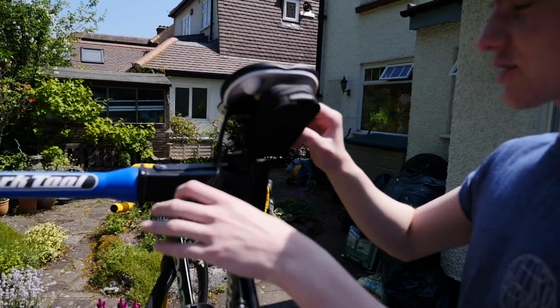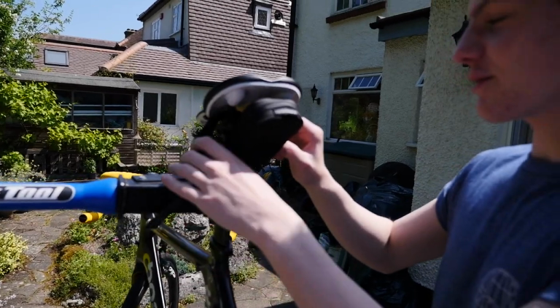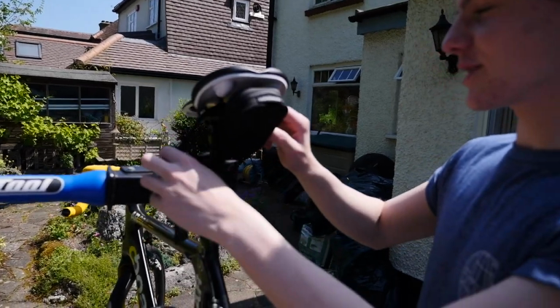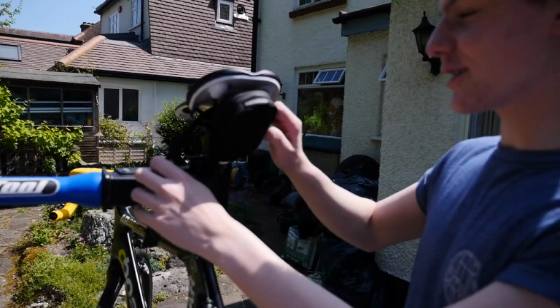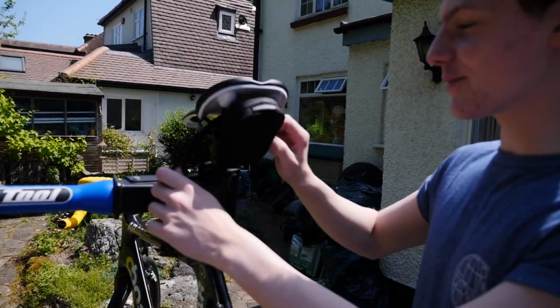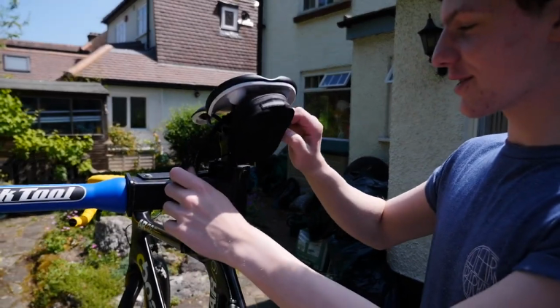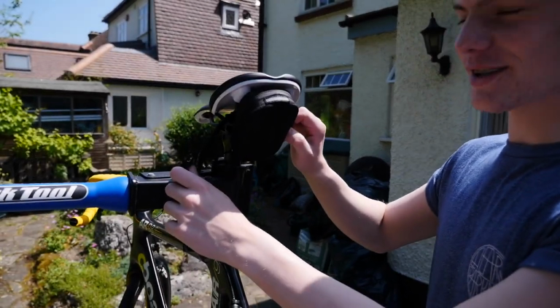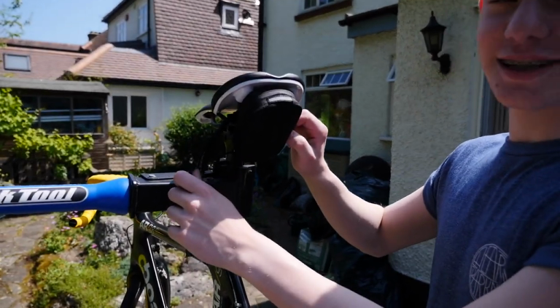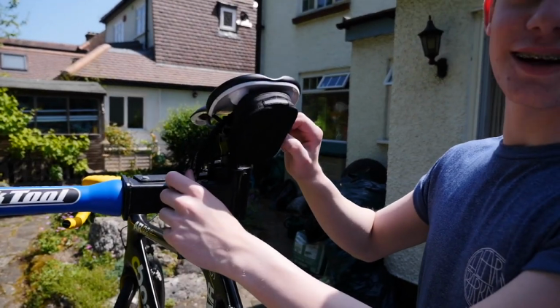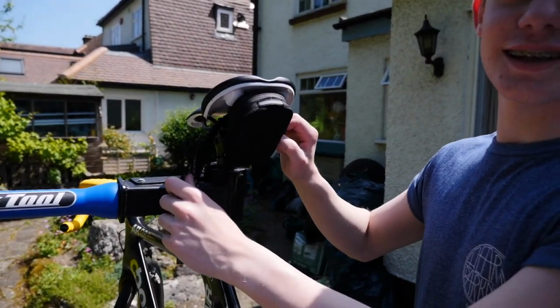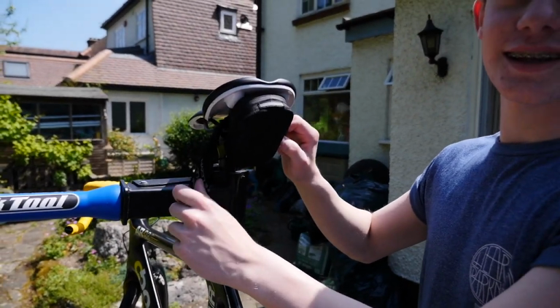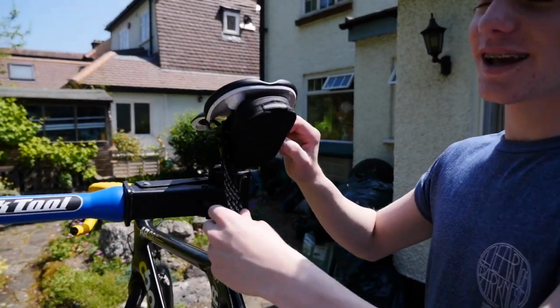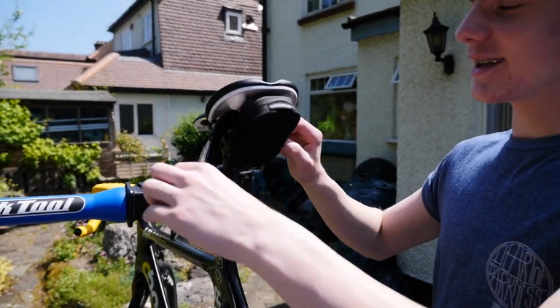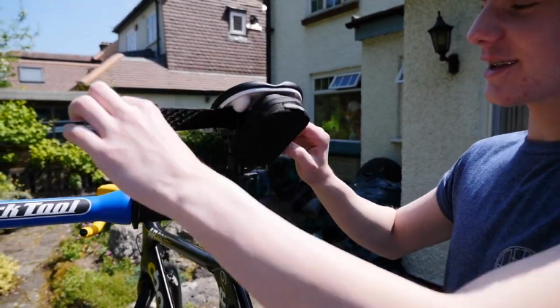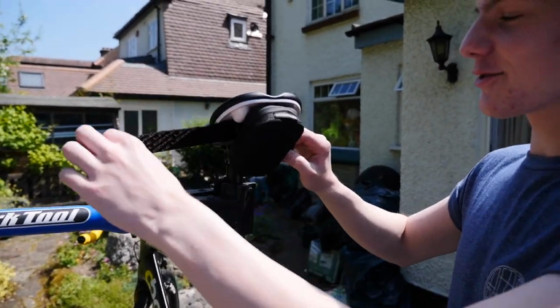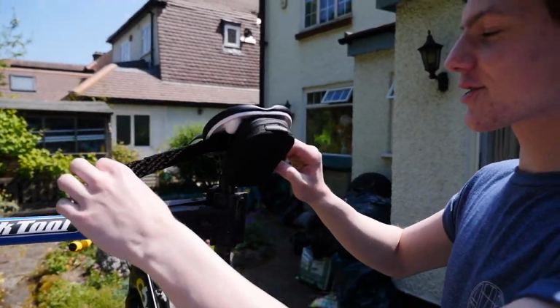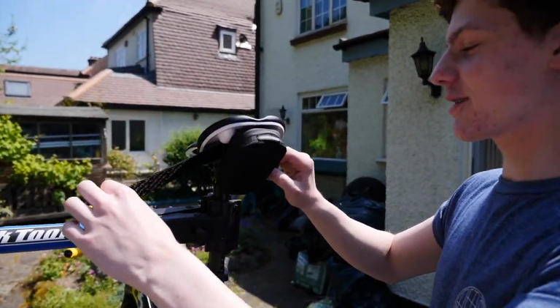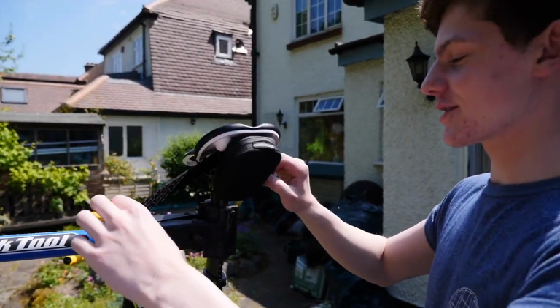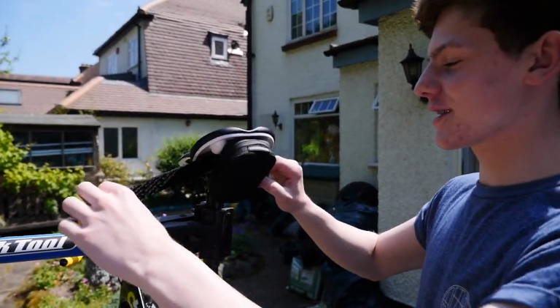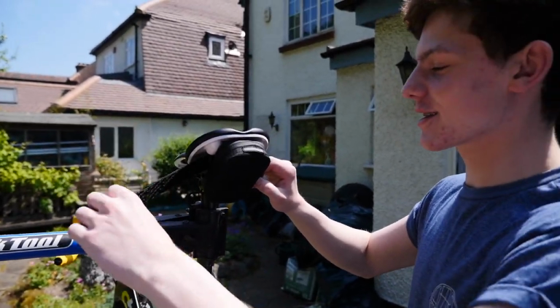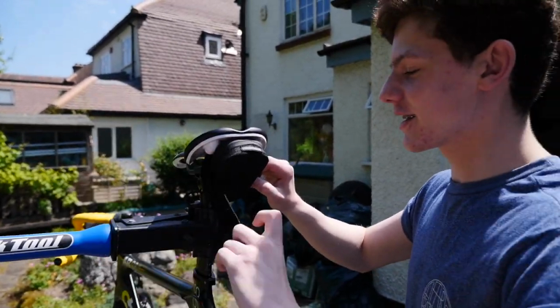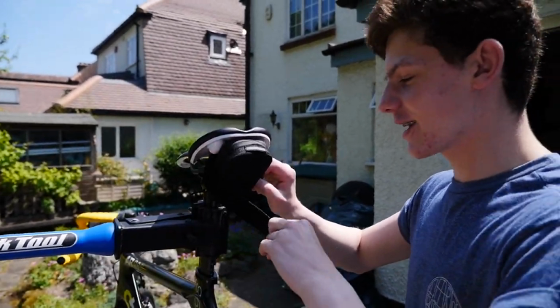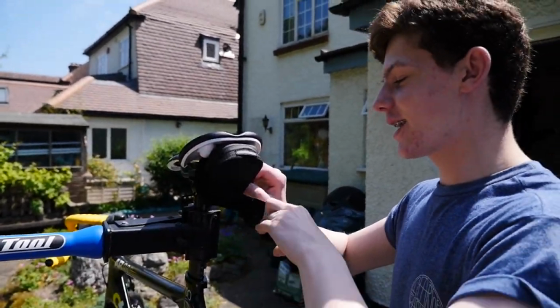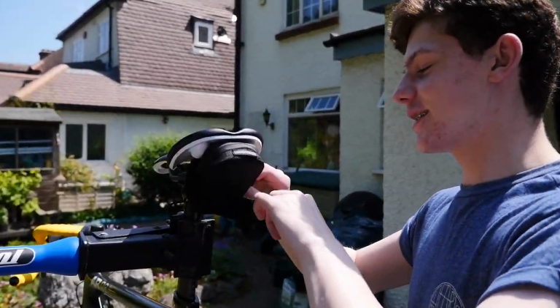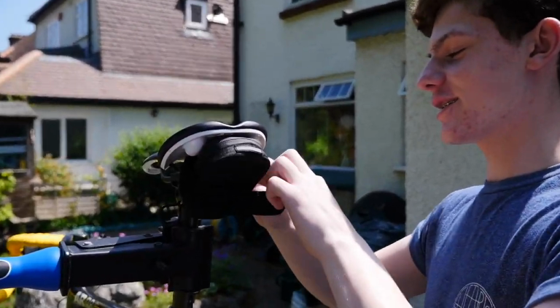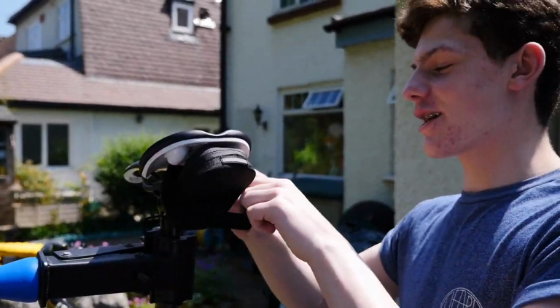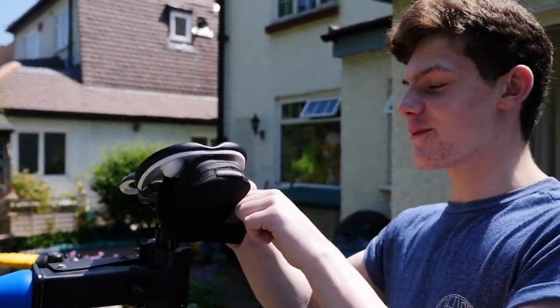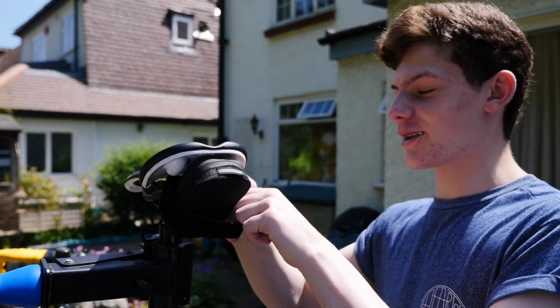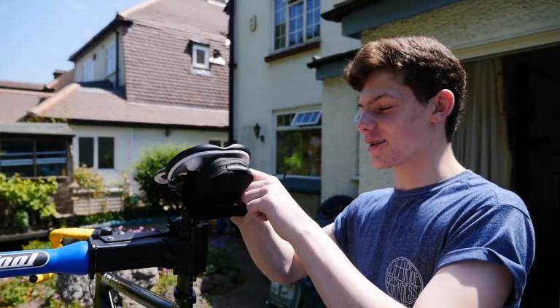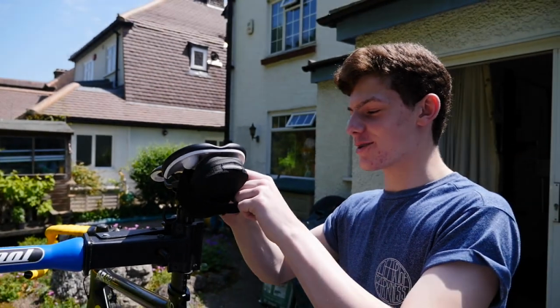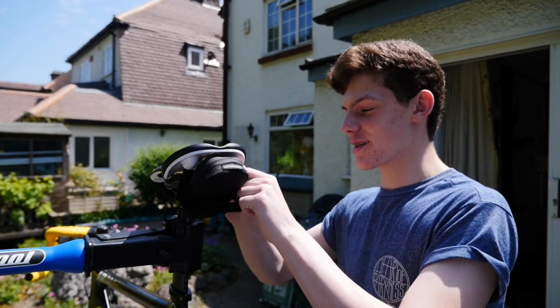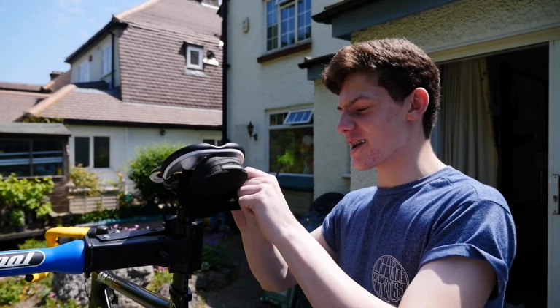The strap with the loop goes through this side, and then the long strap goes through the other side. And then you come around the whole thing.